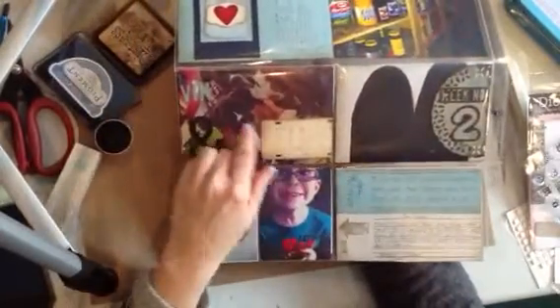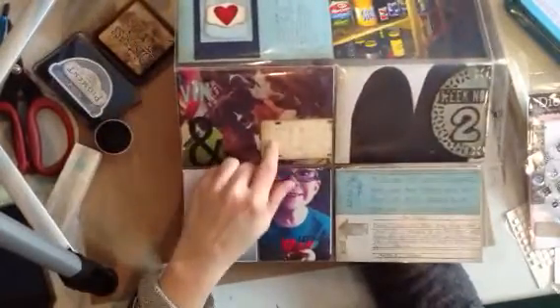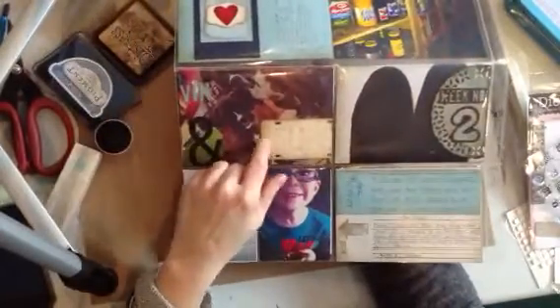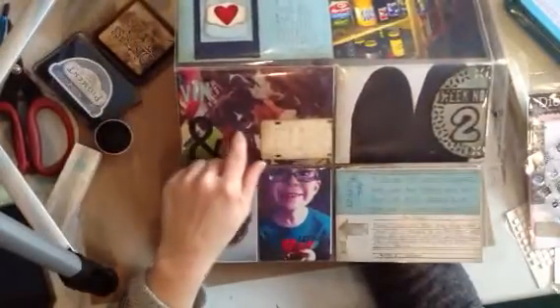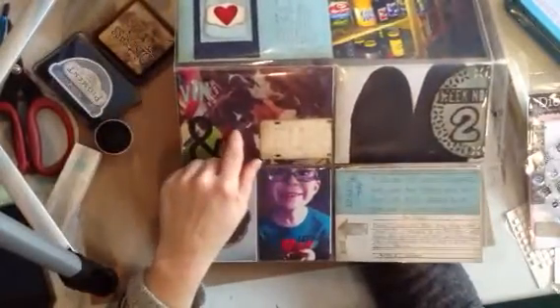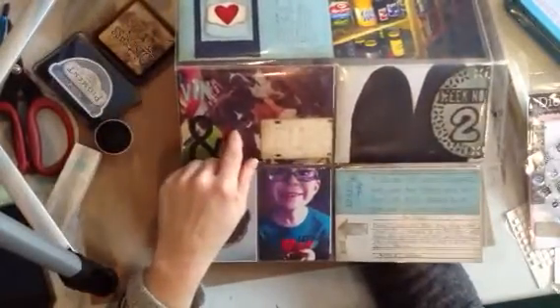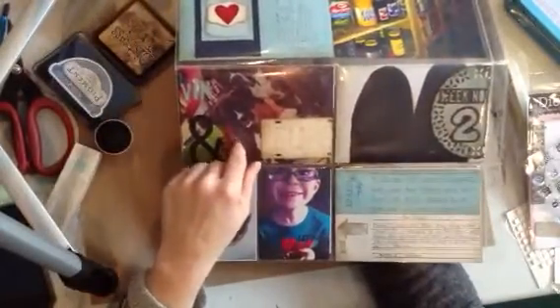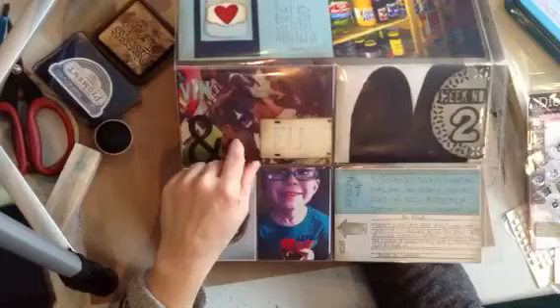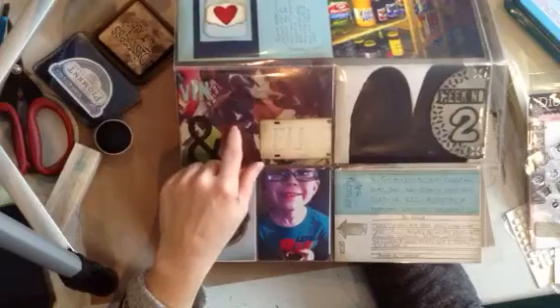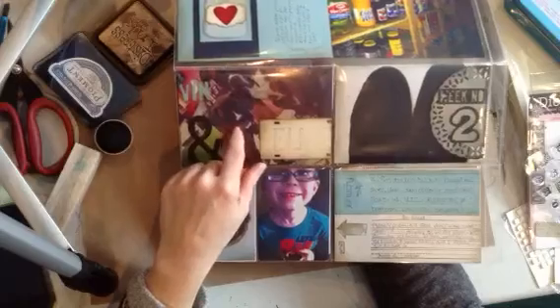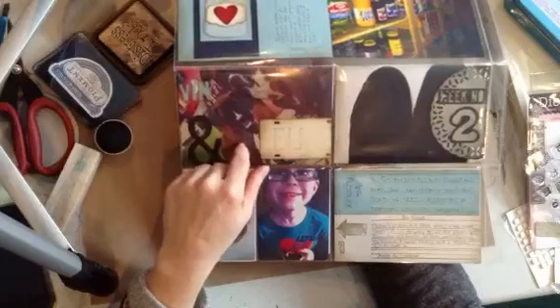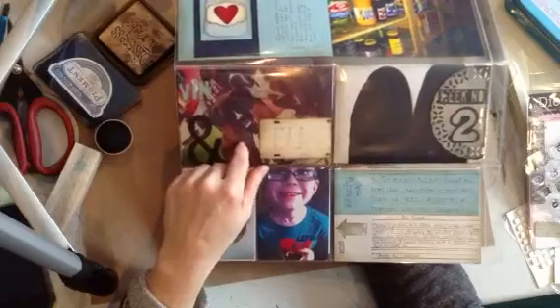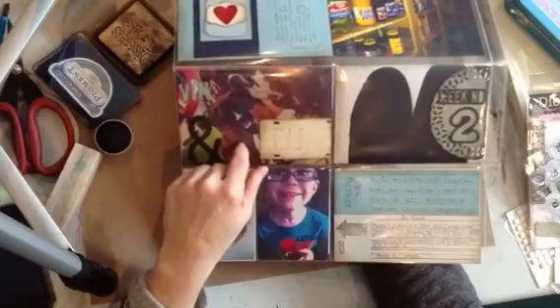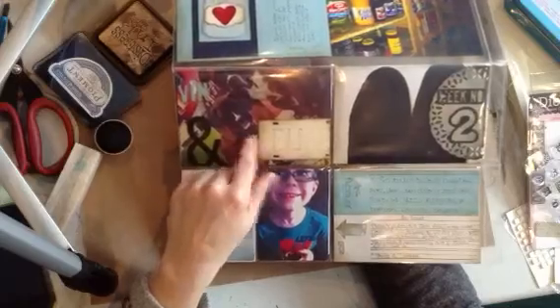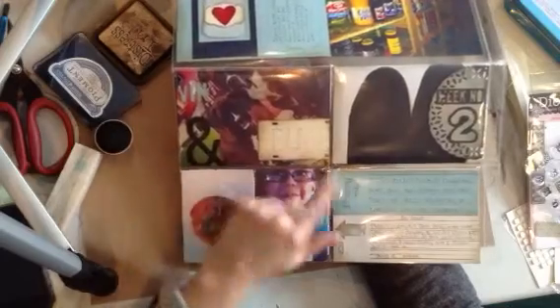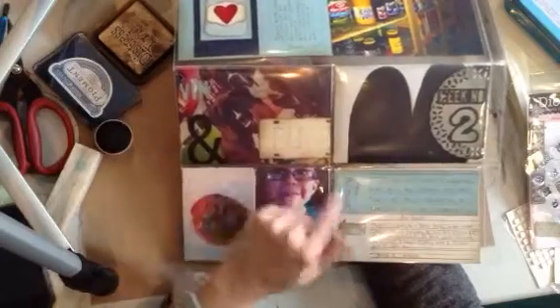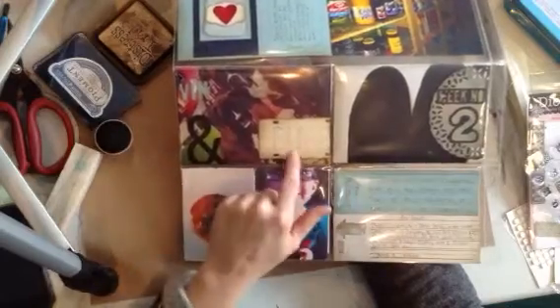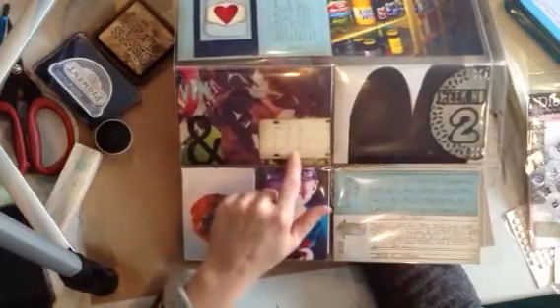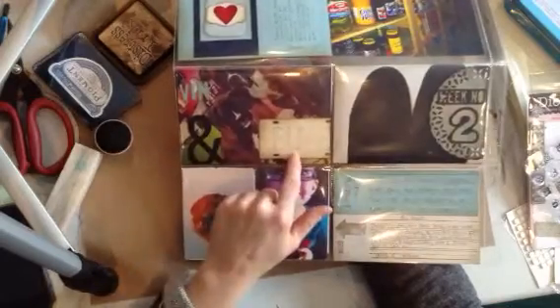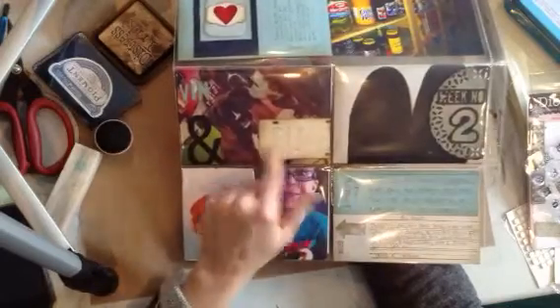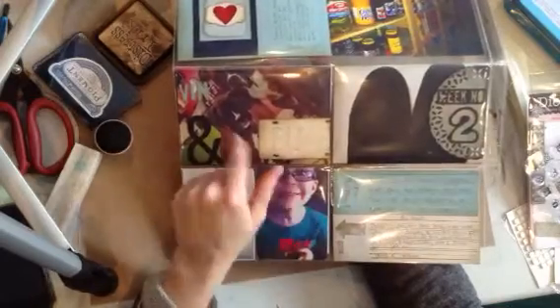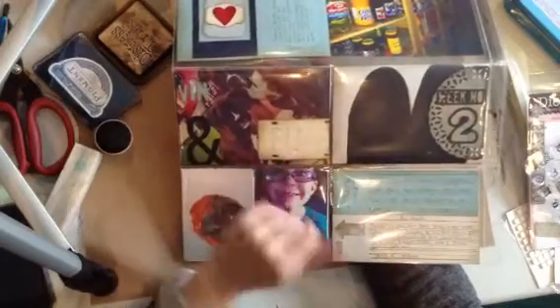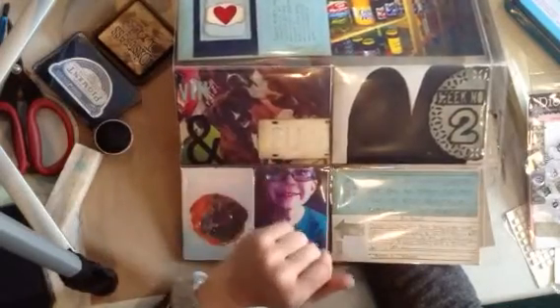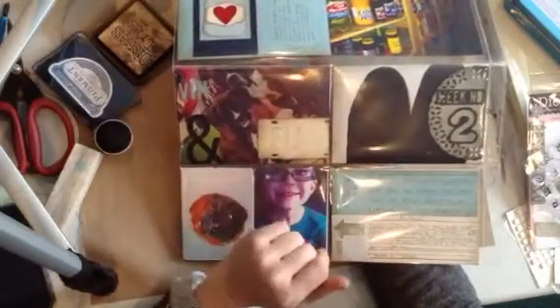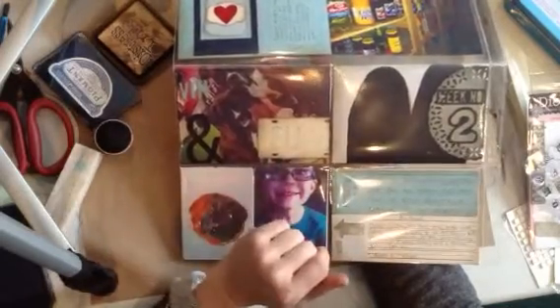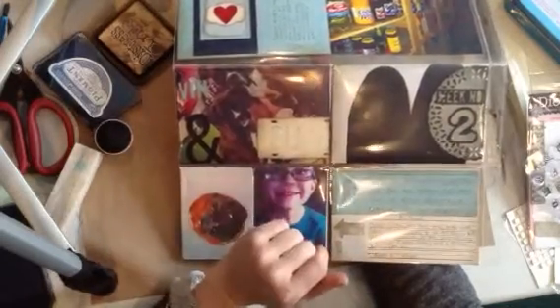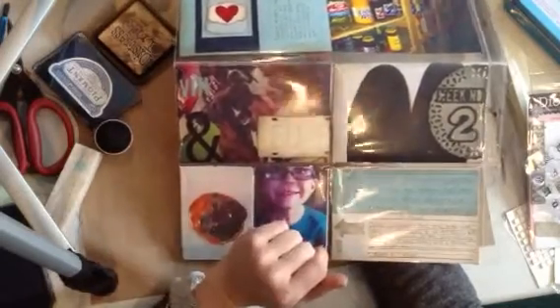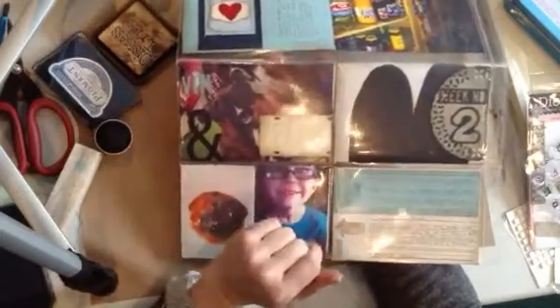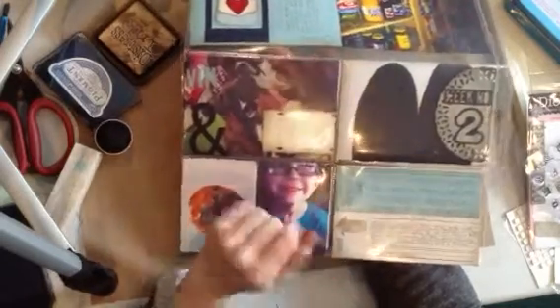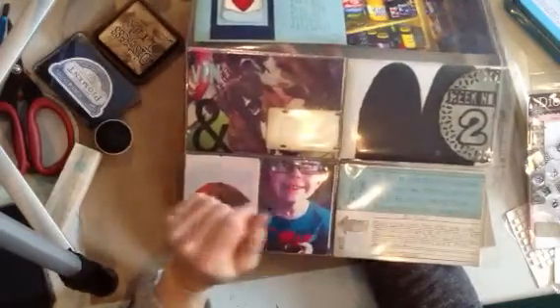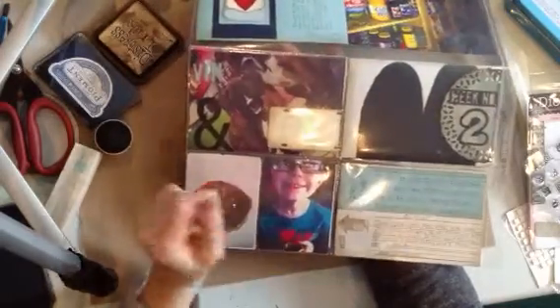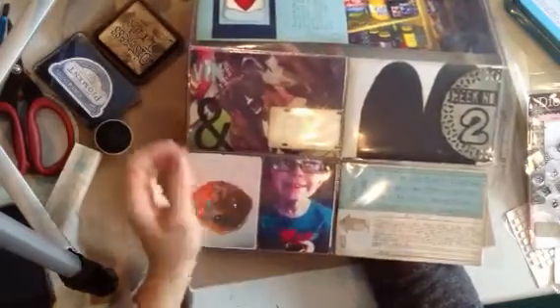My daughter and her new puppy Ellie — she is growing, she's so cute.